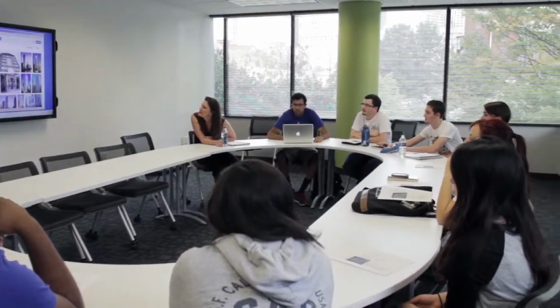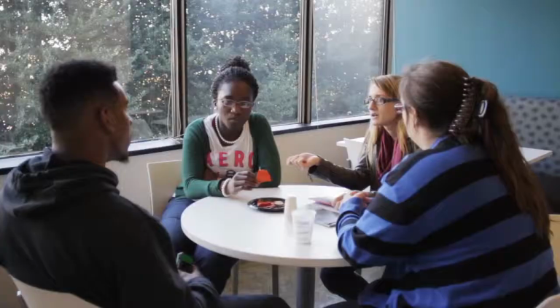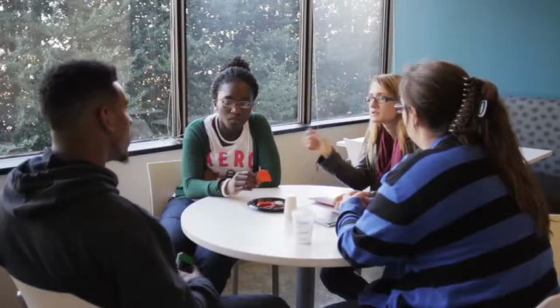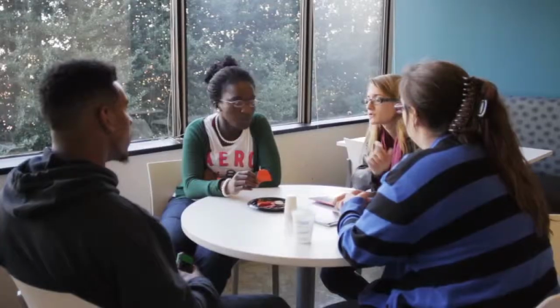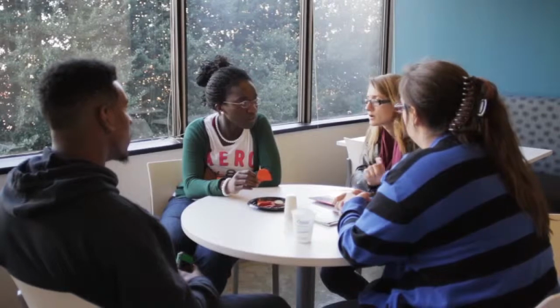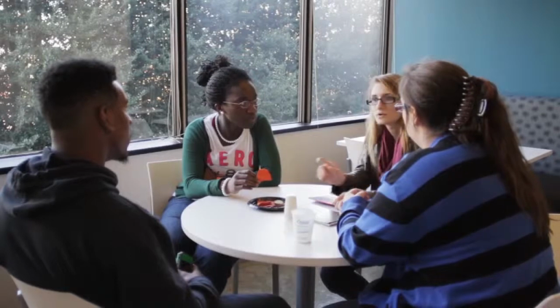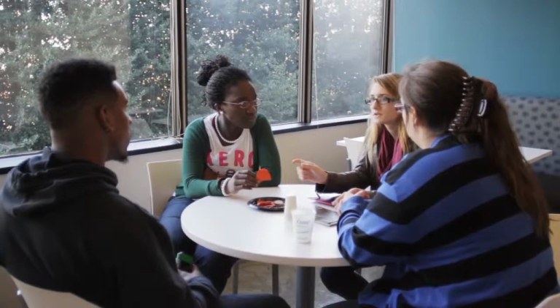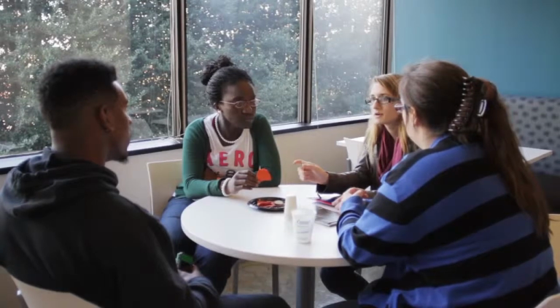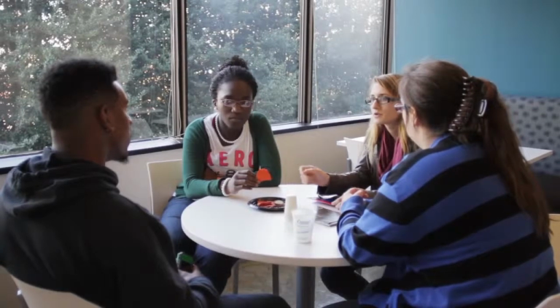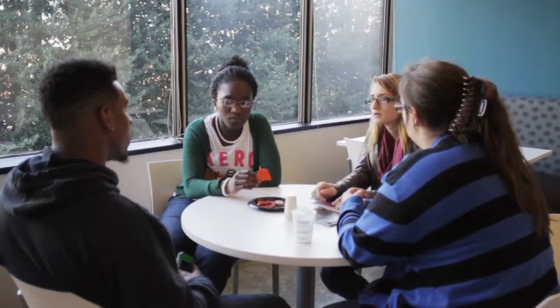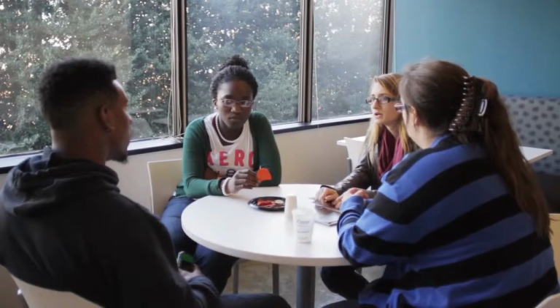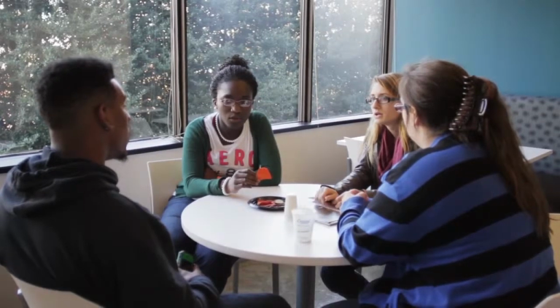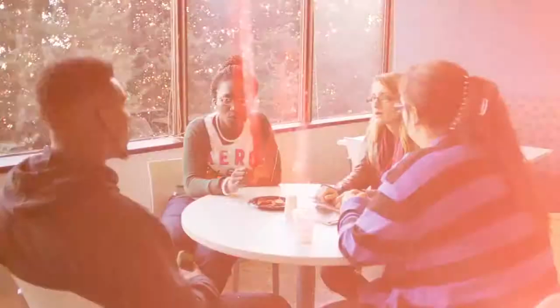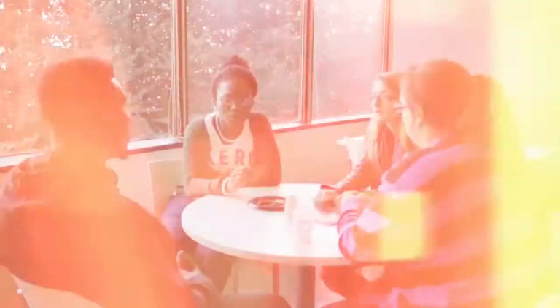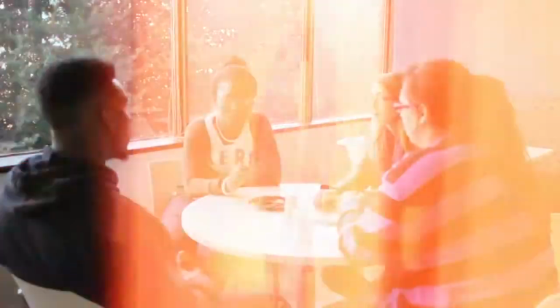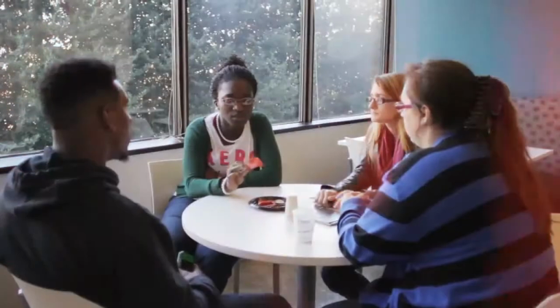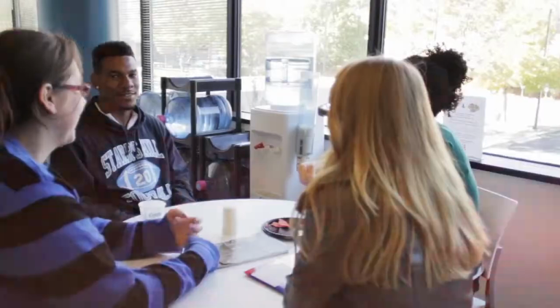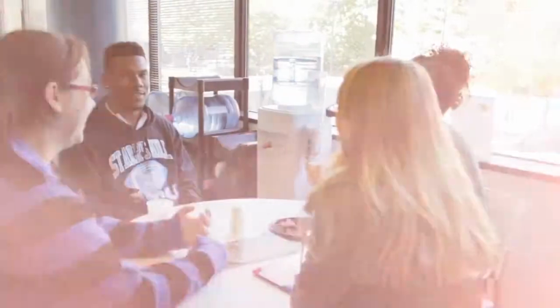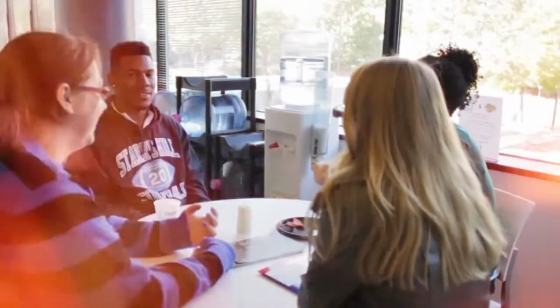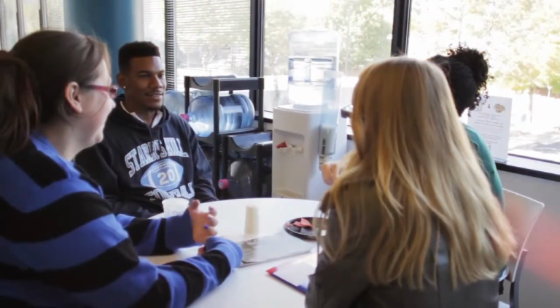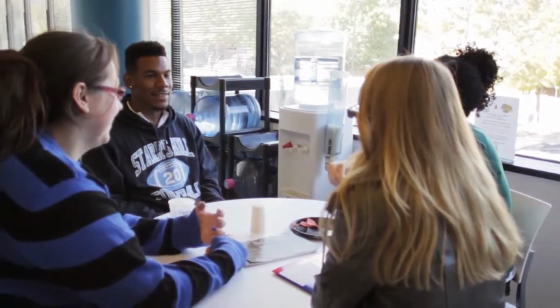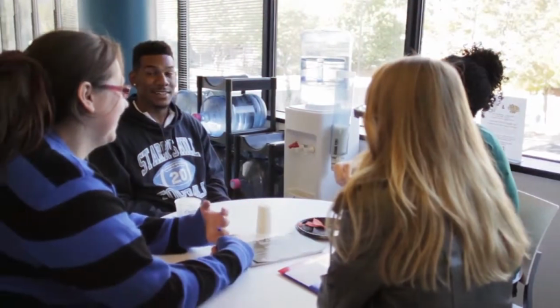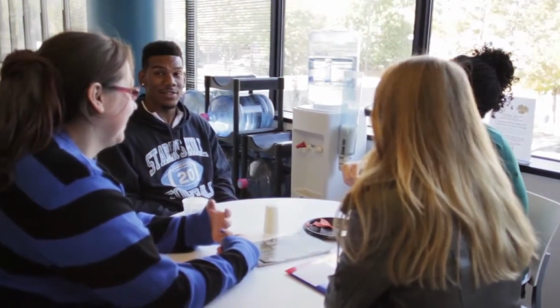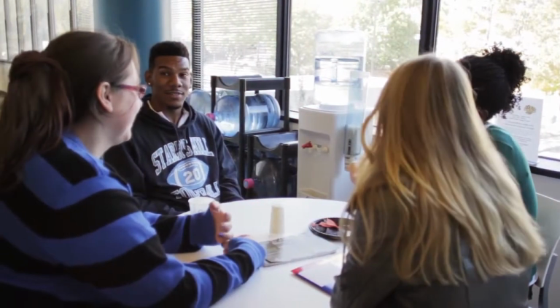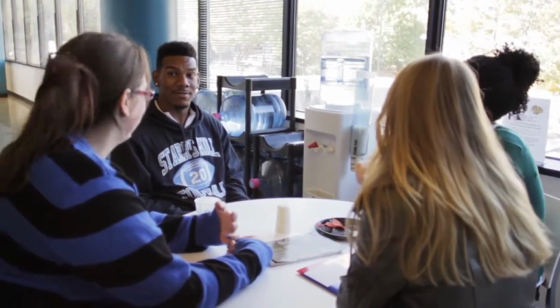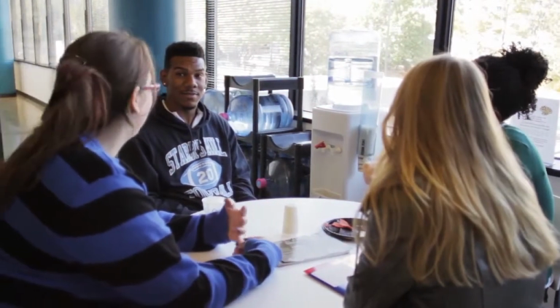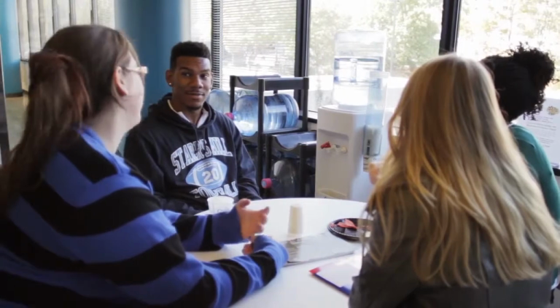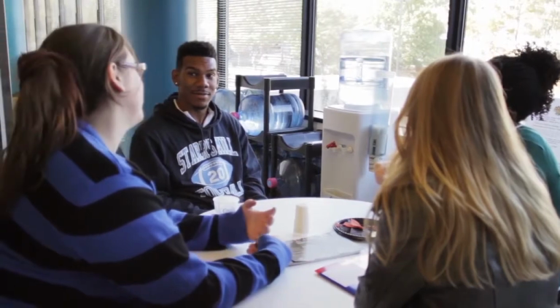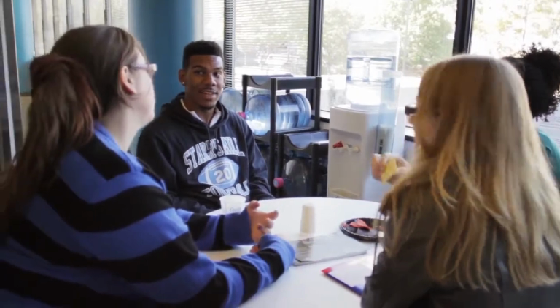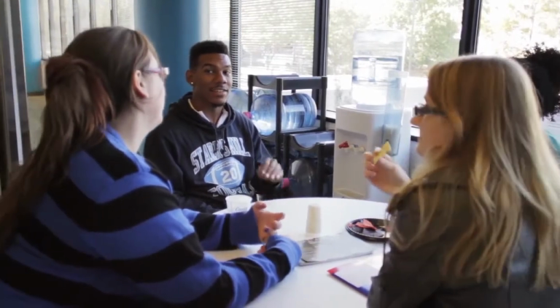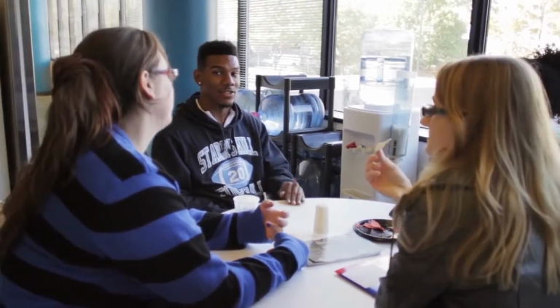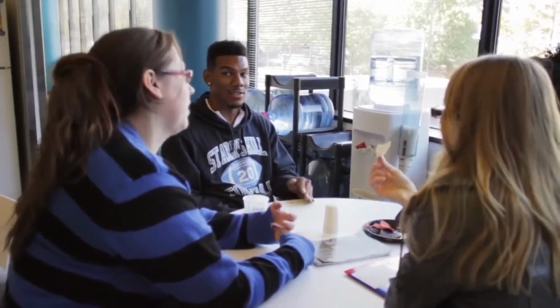The Honors College space is also home to a student kitchen and break room, a relaxing area for eating lunch between classes.